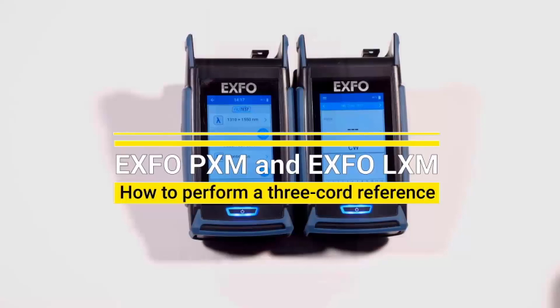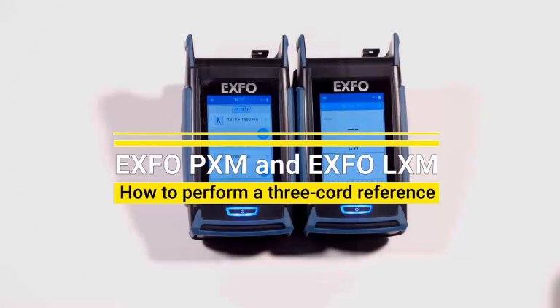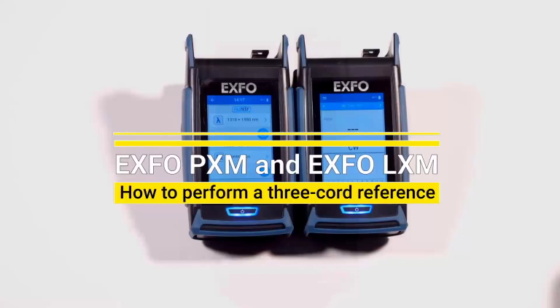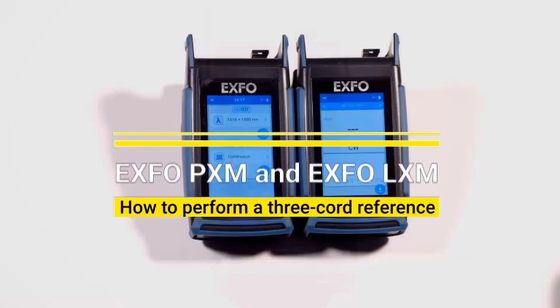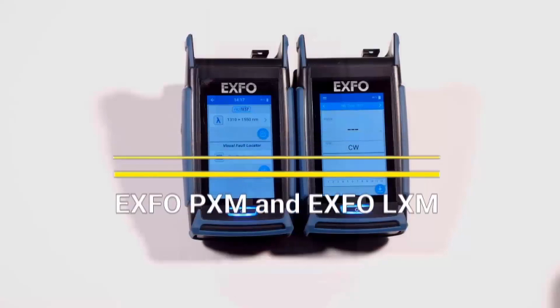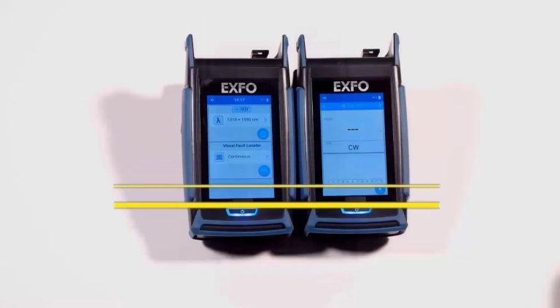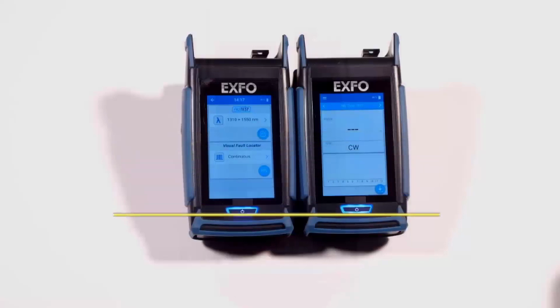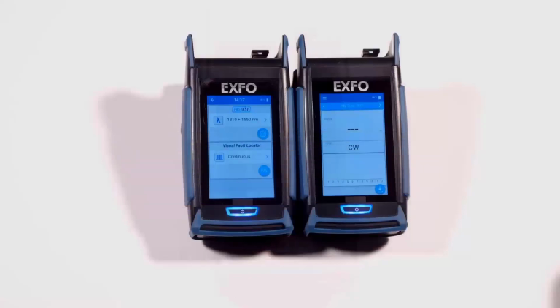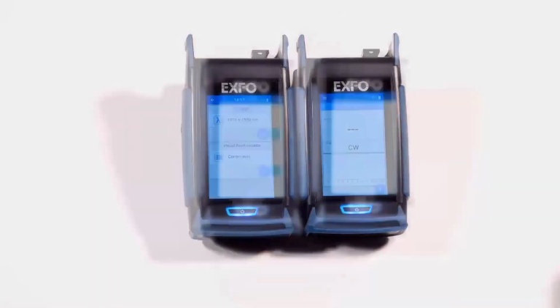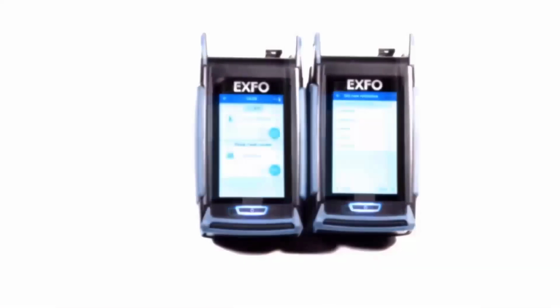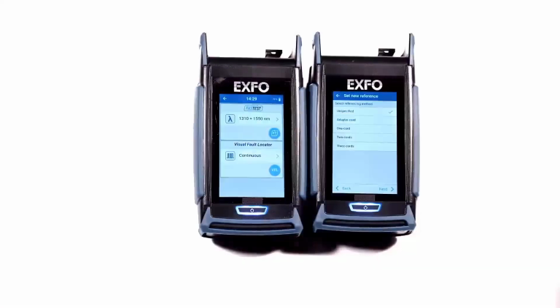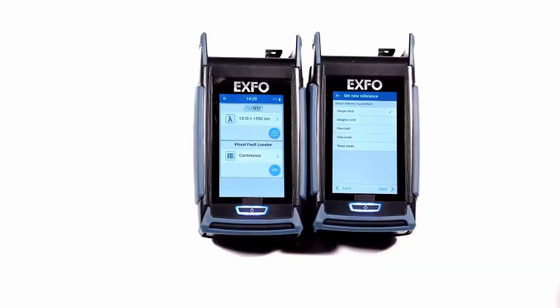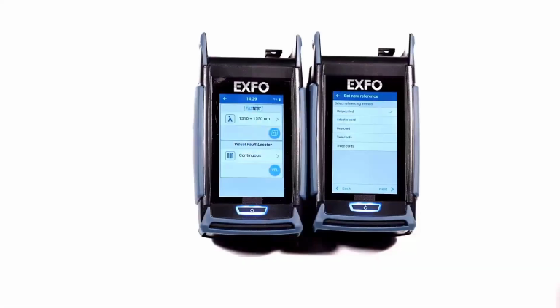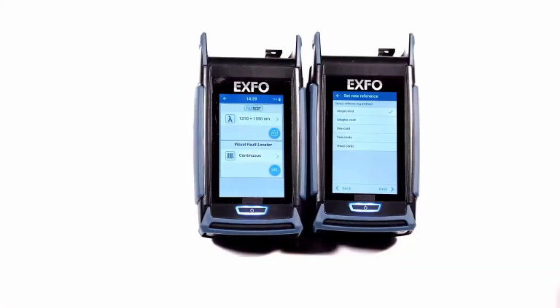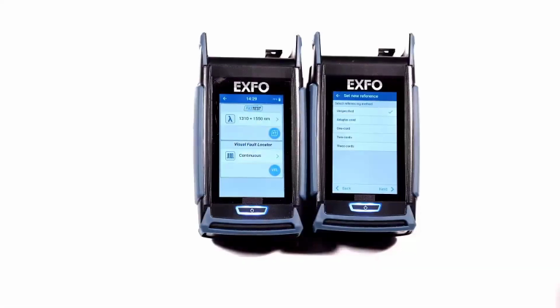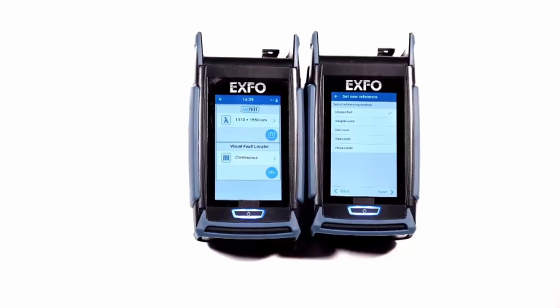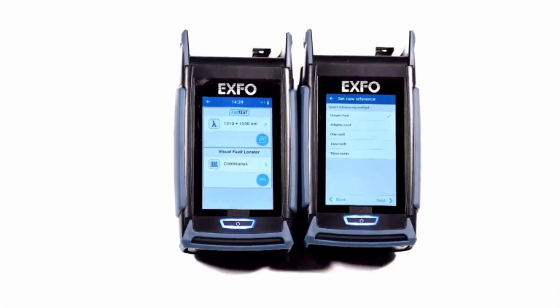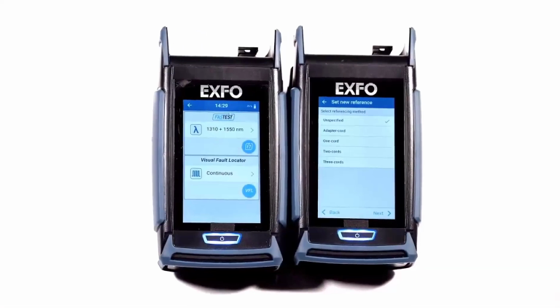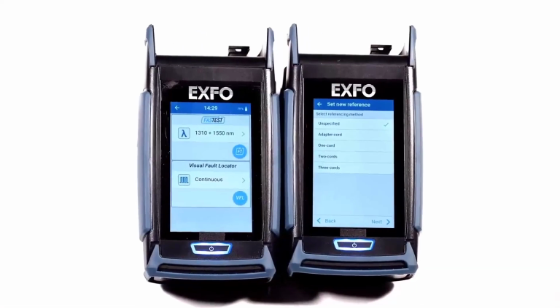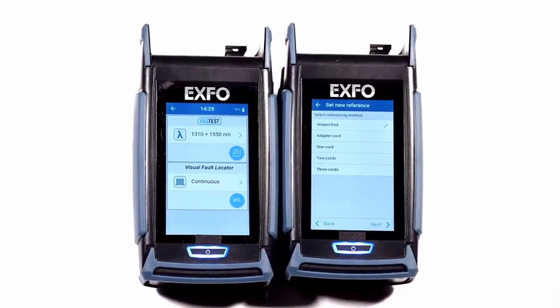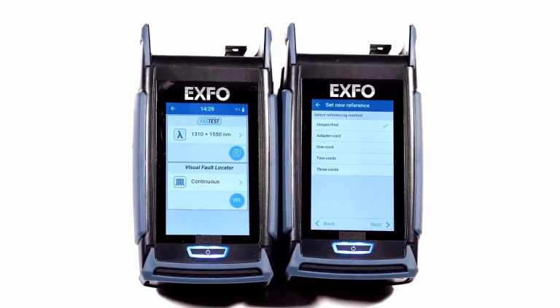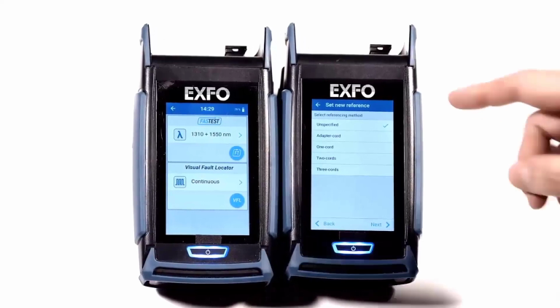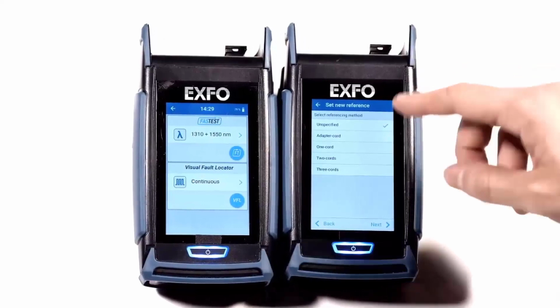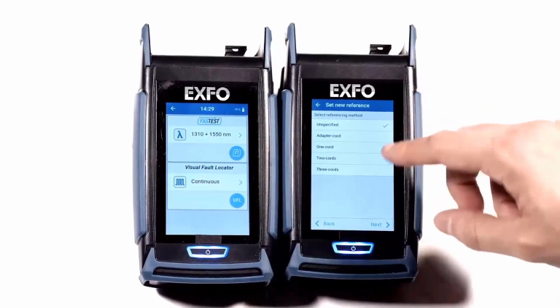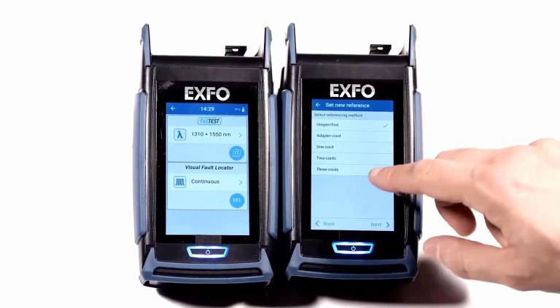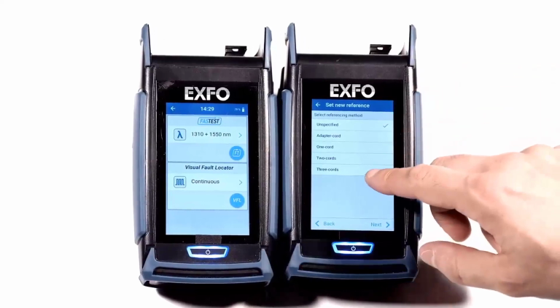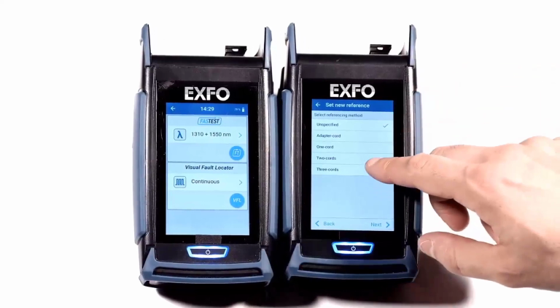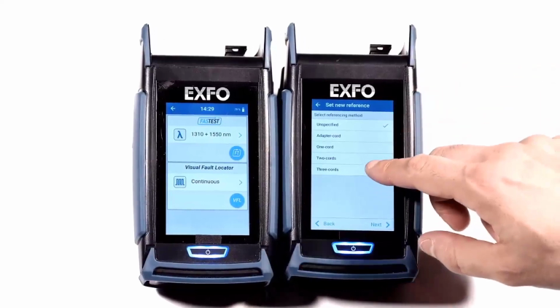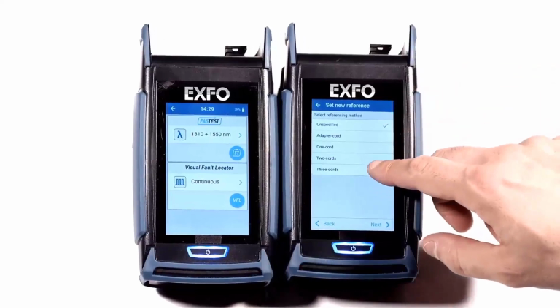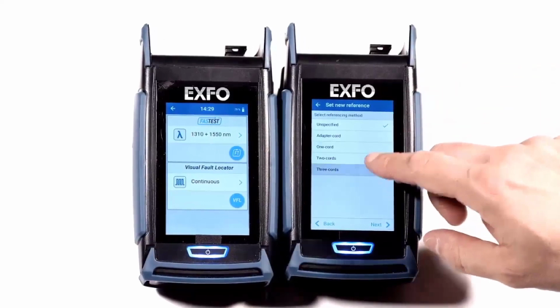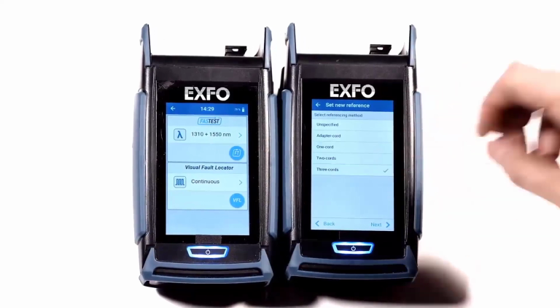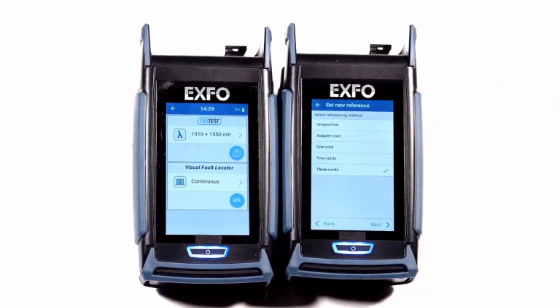To perform a three-cord reference, select the three-cord entry from the main menu. Select Next.